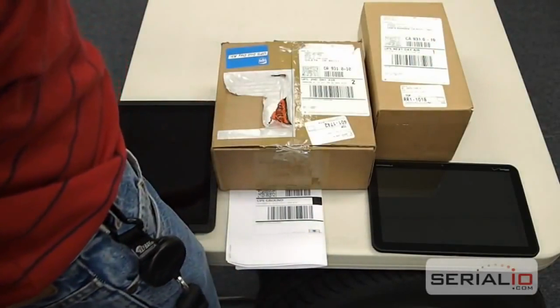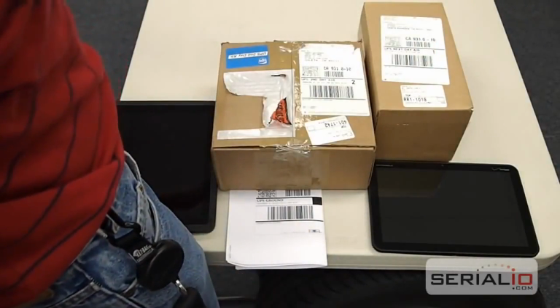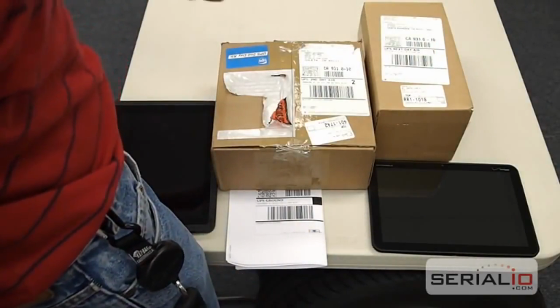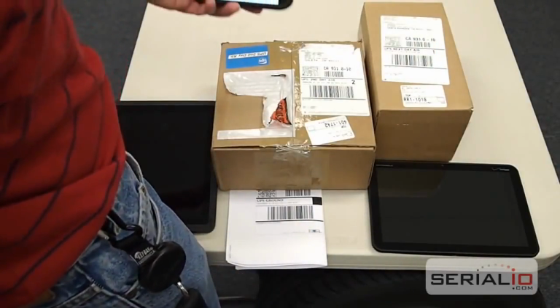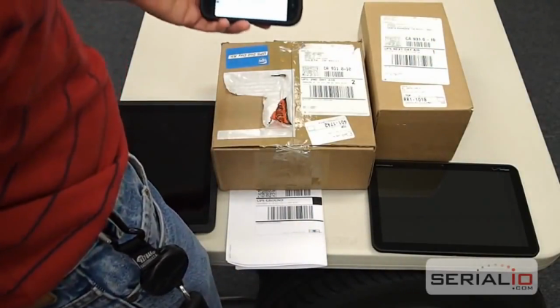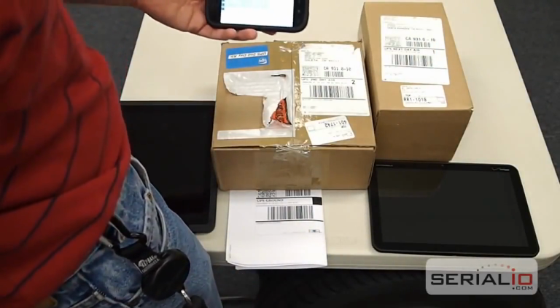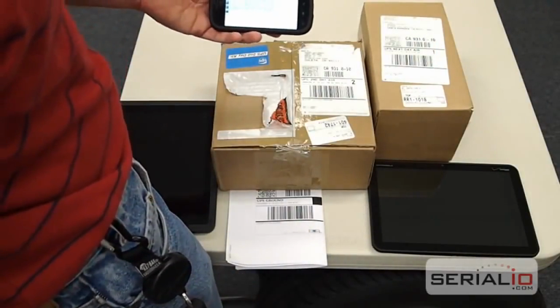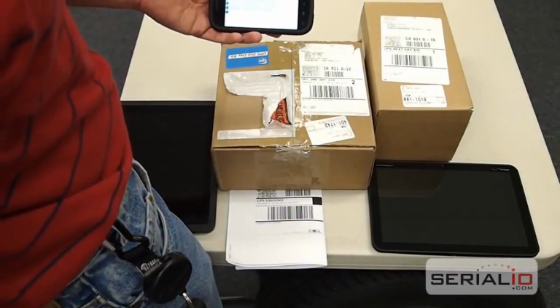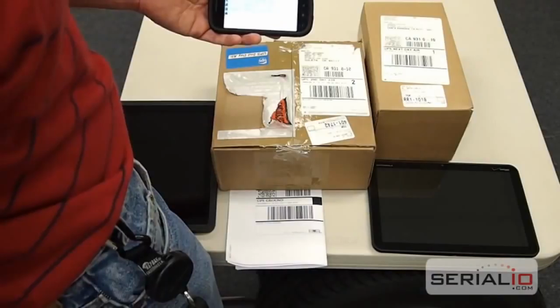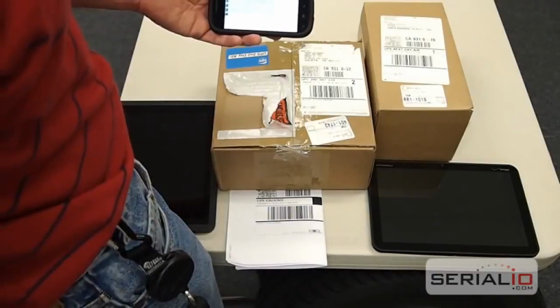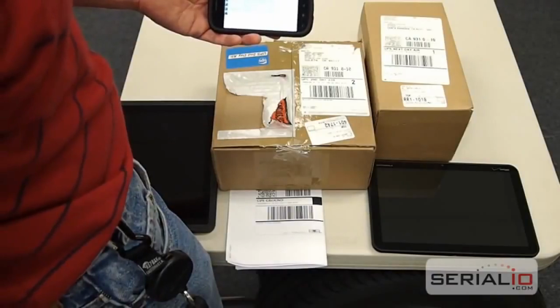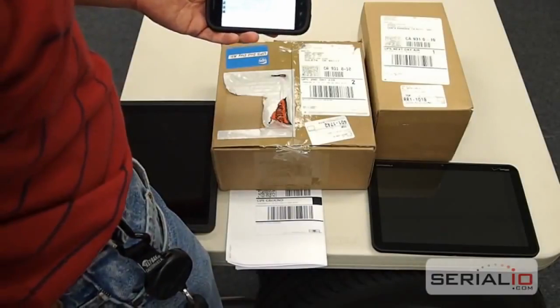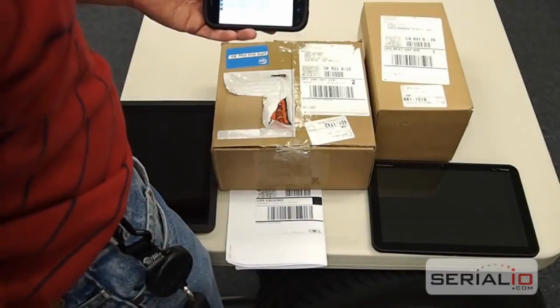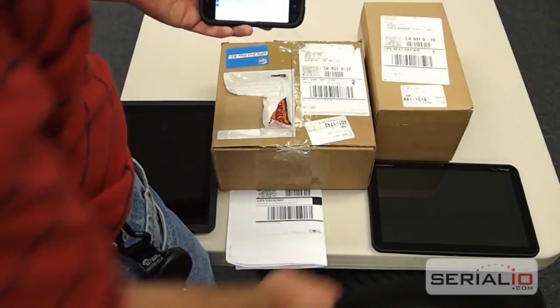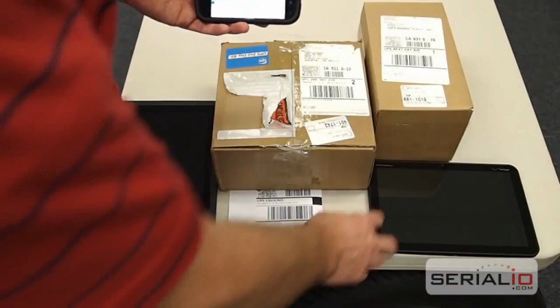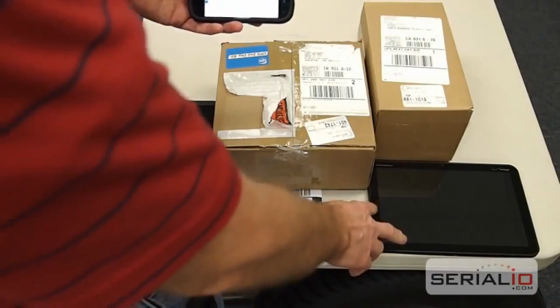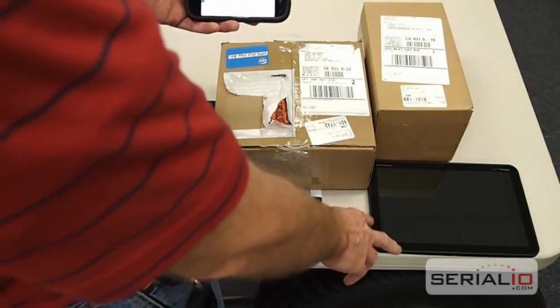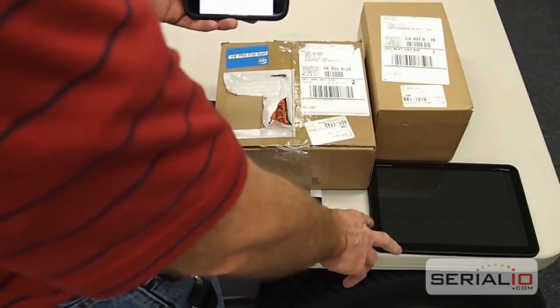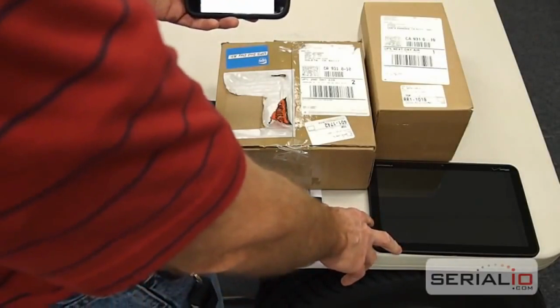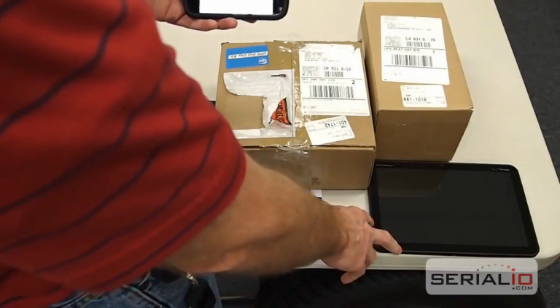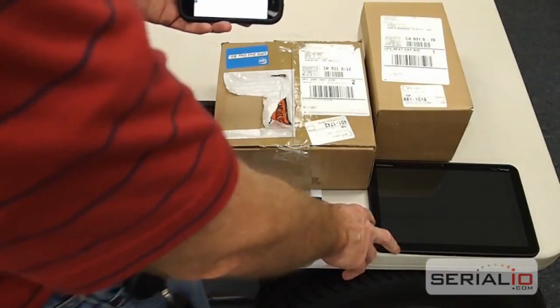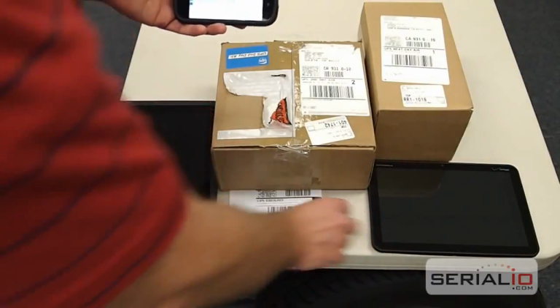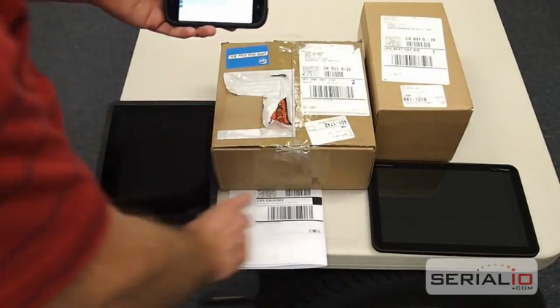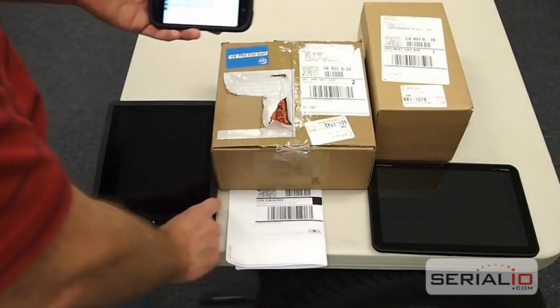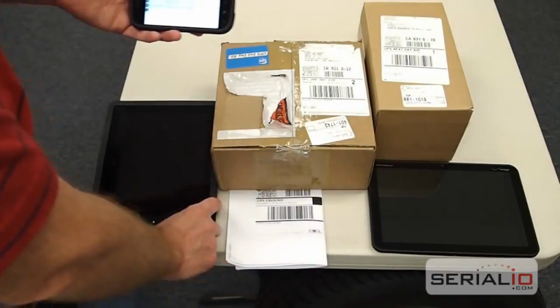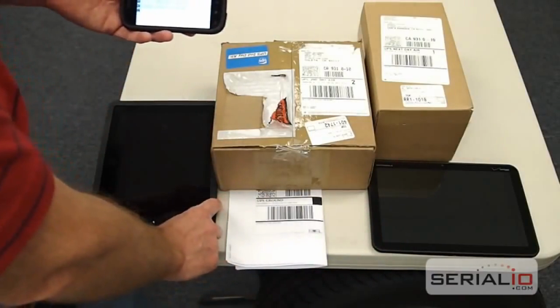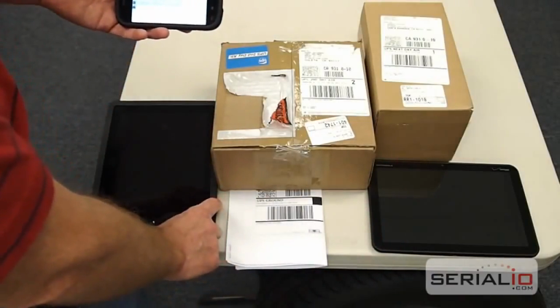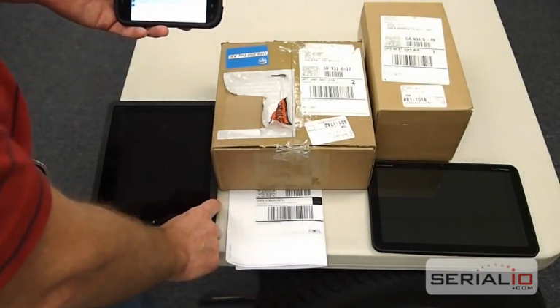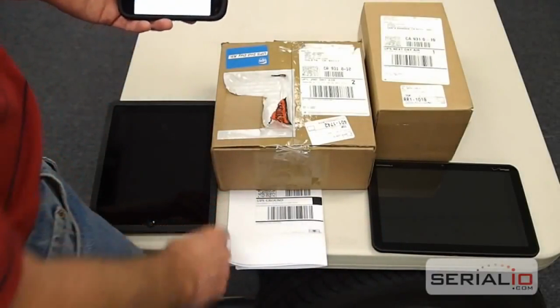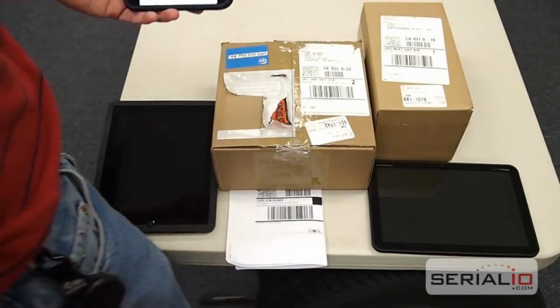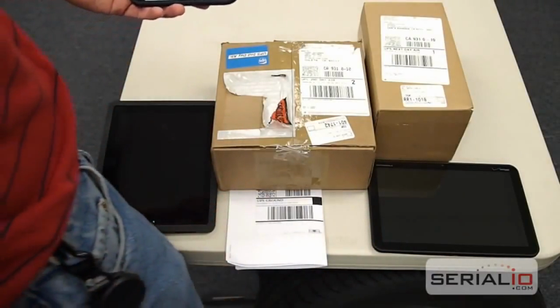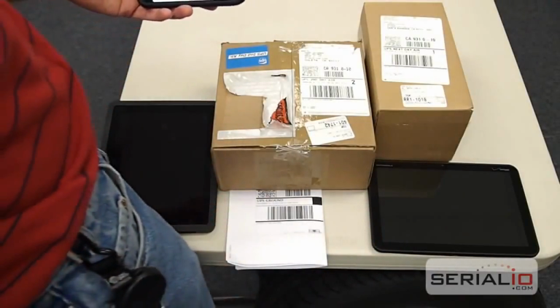This same process can work with Android tablets like the Motorola Xoom, iPad, and other mobile devices.